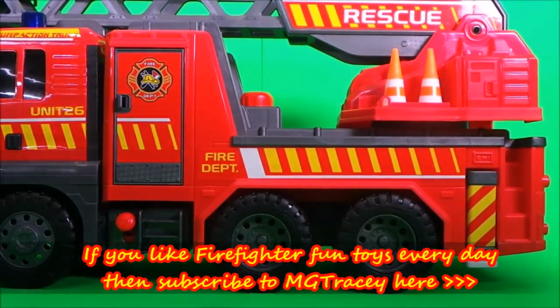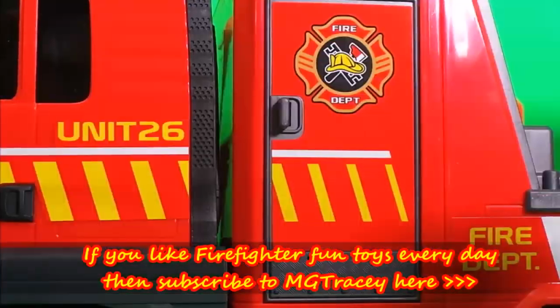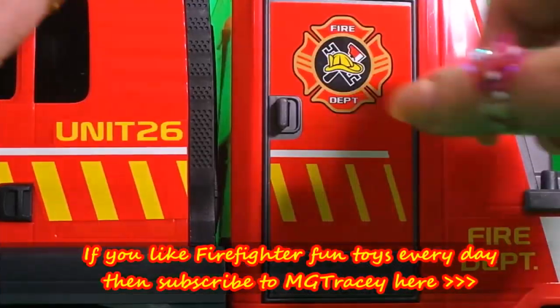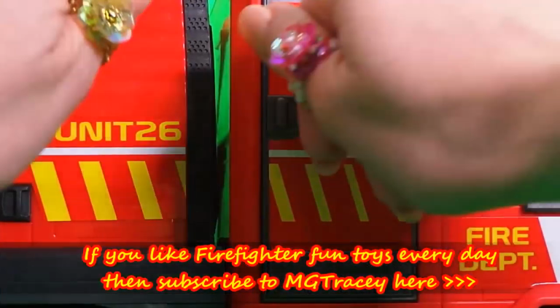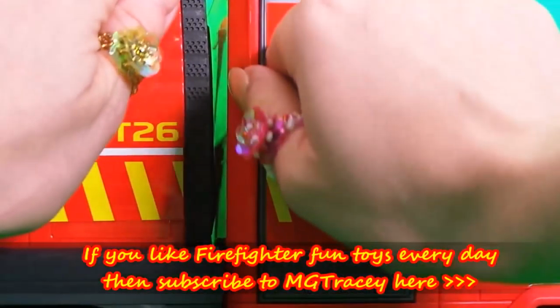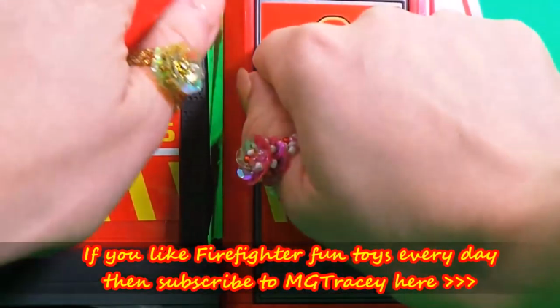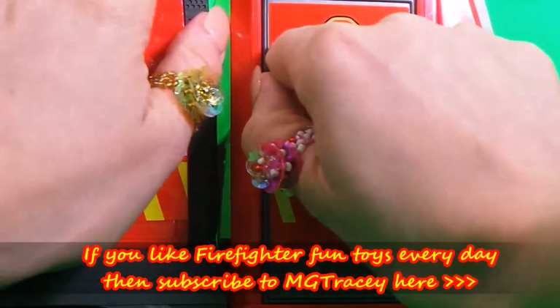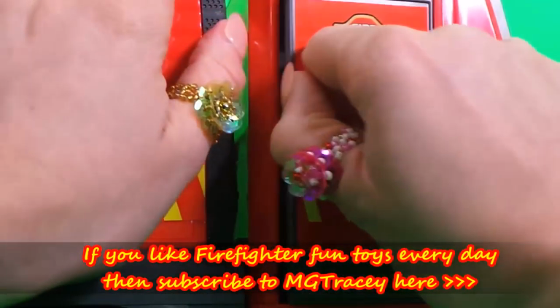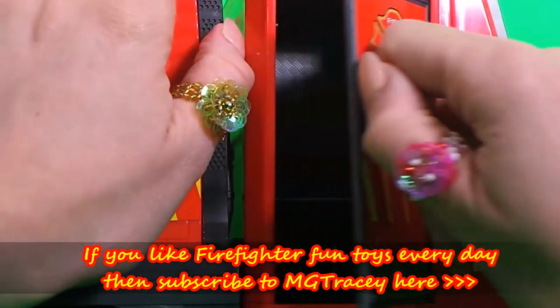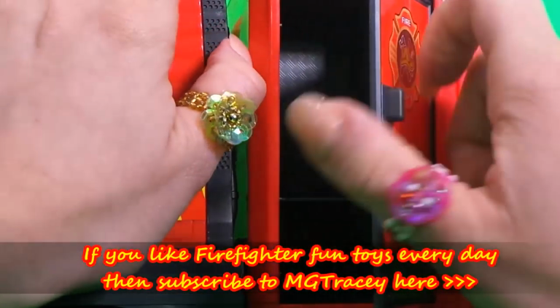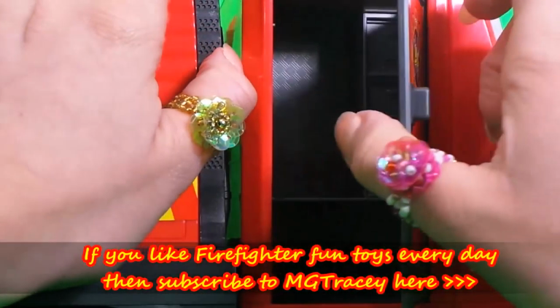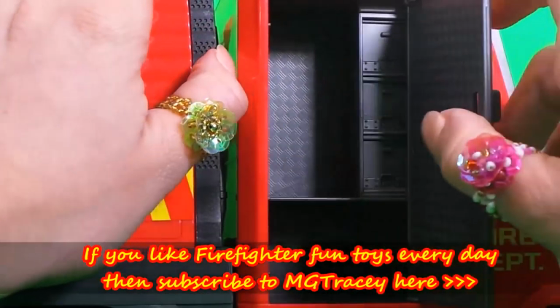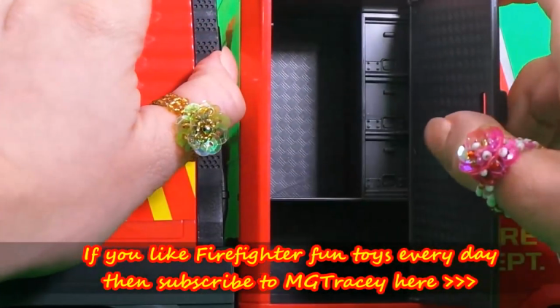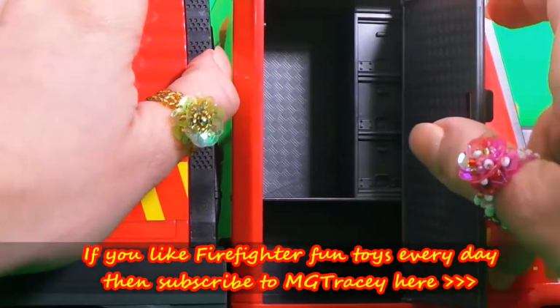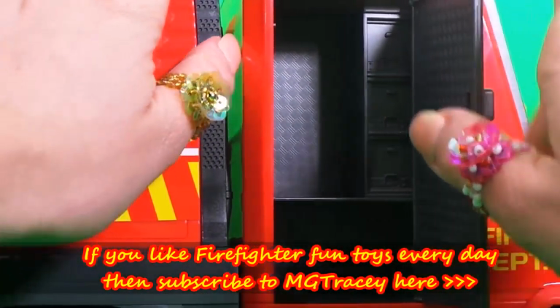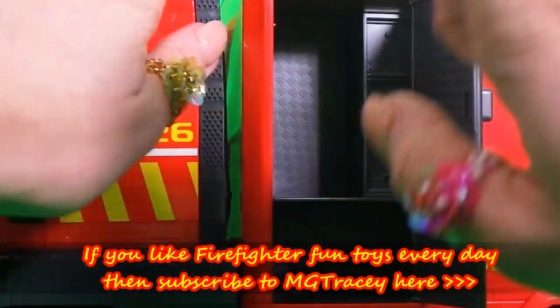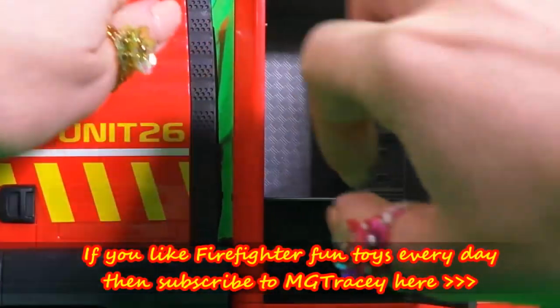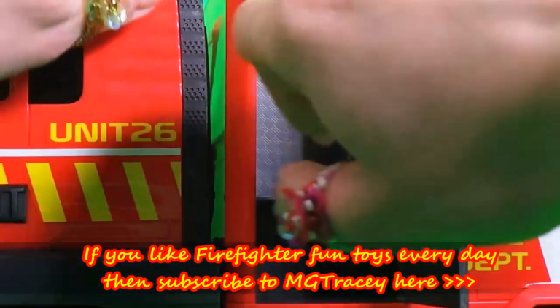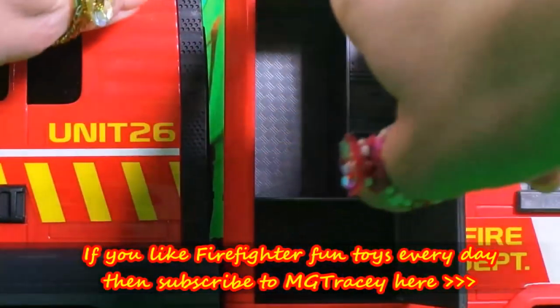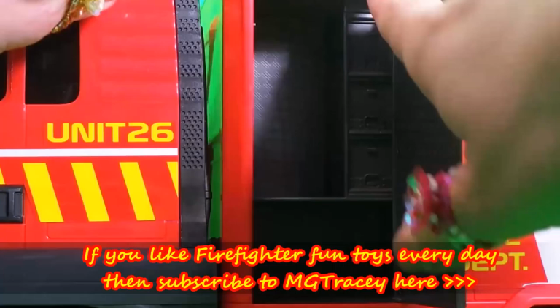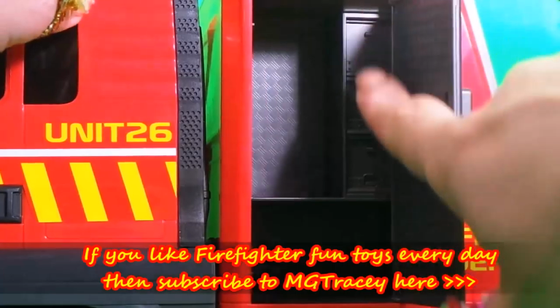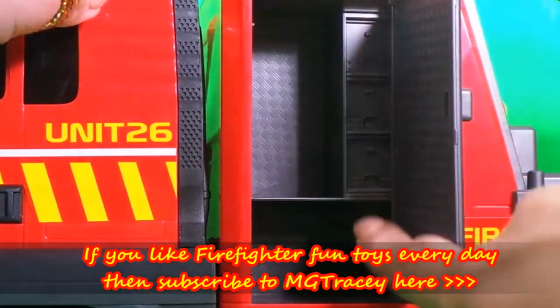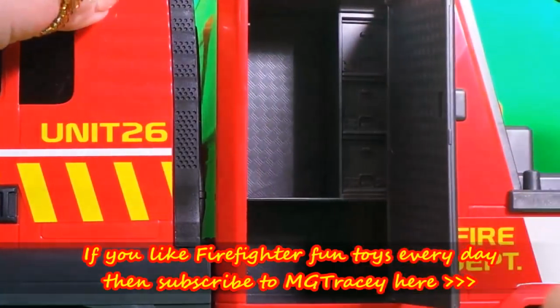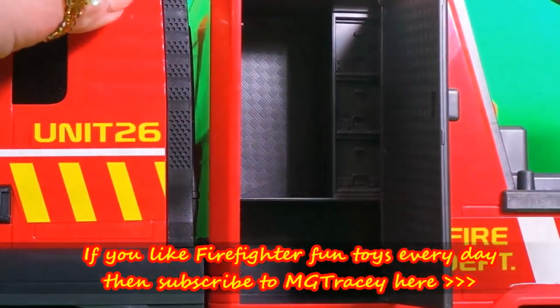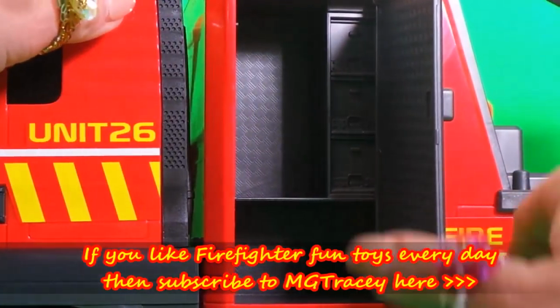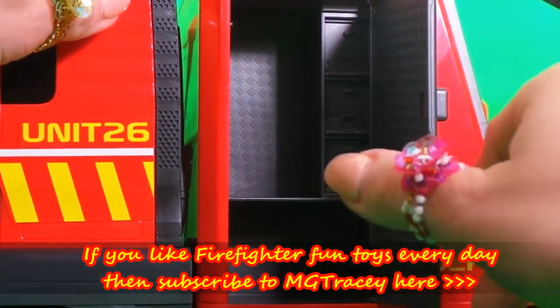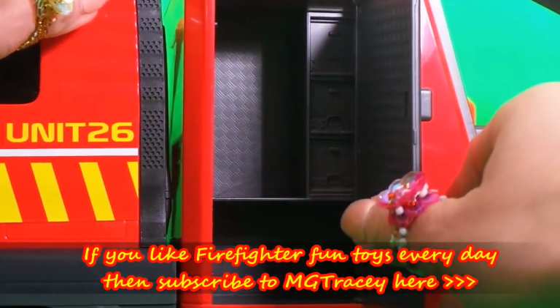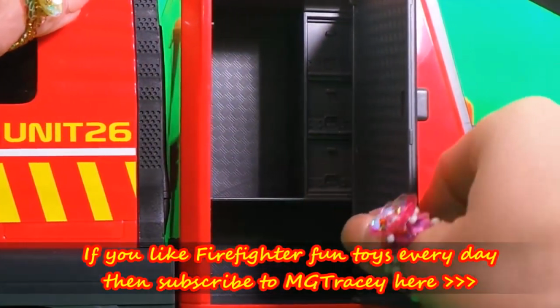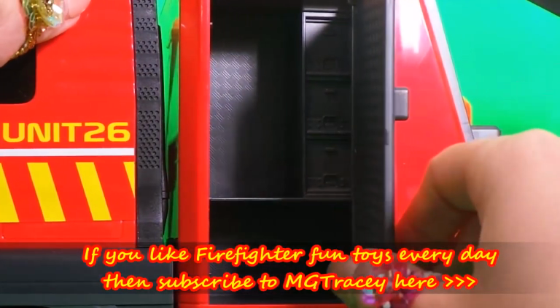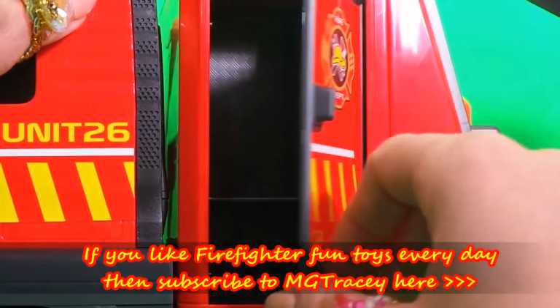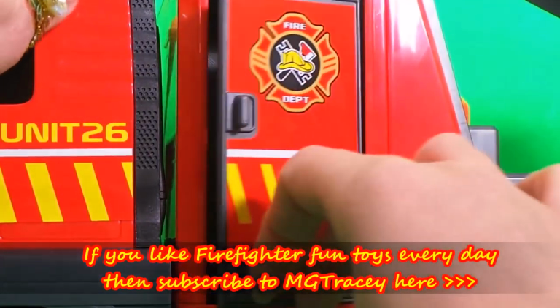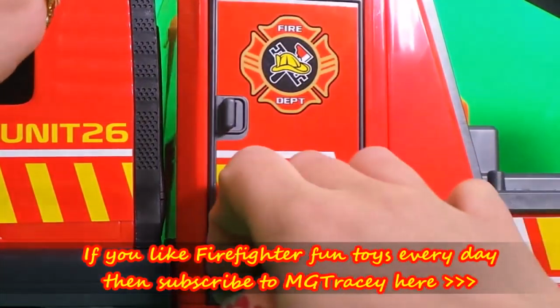Now let's take a look inside. It looks like there's all these storage compartments in here.